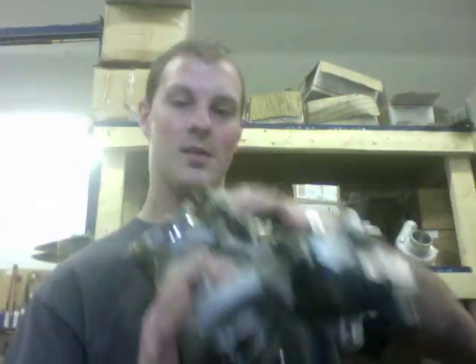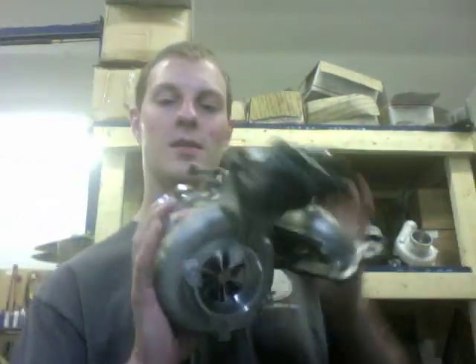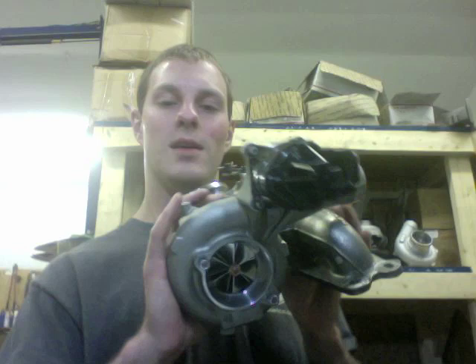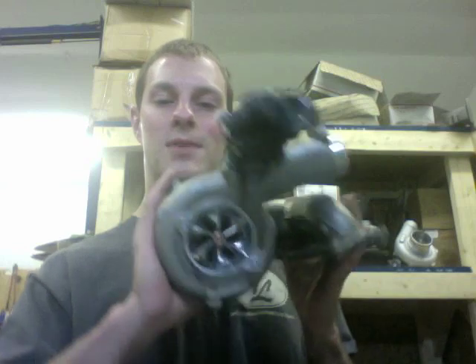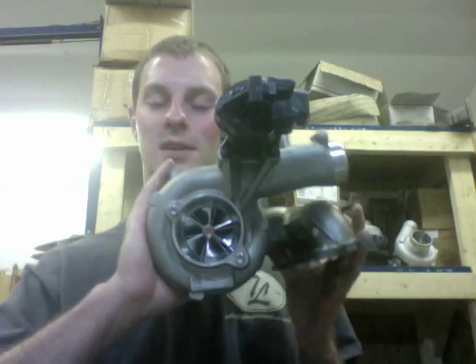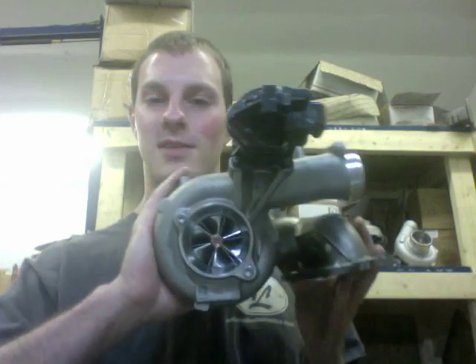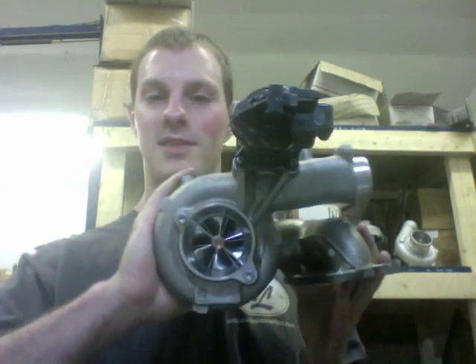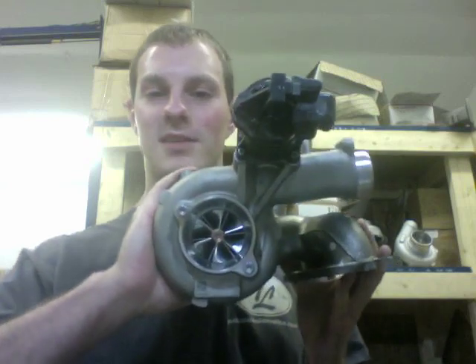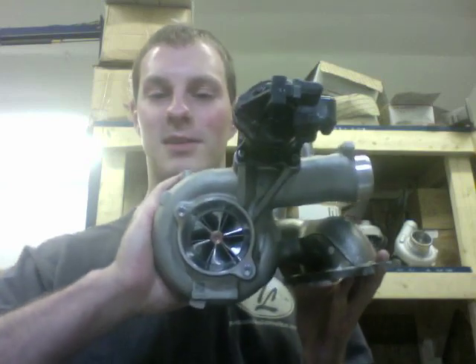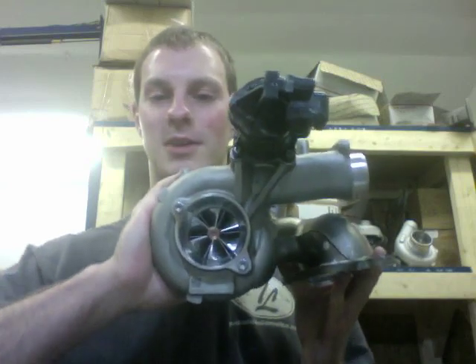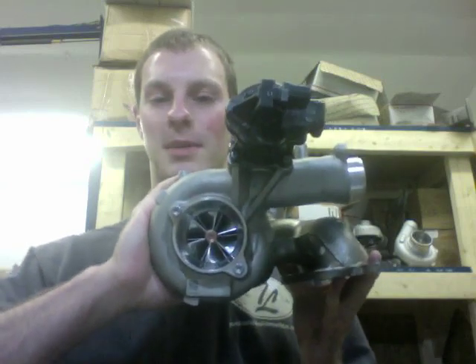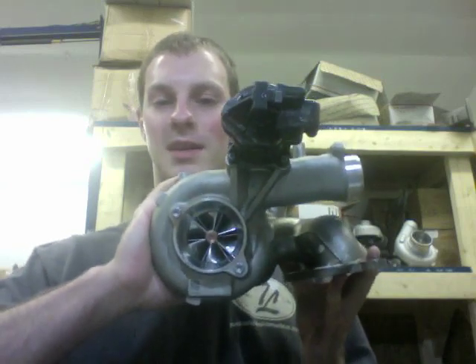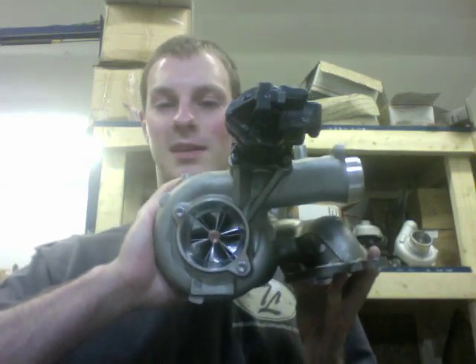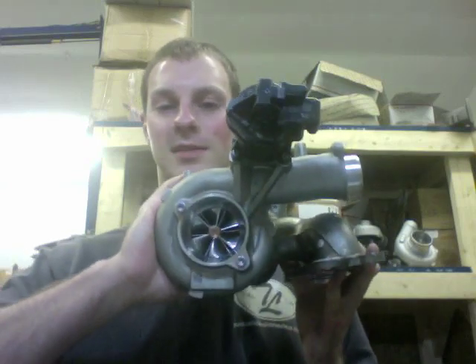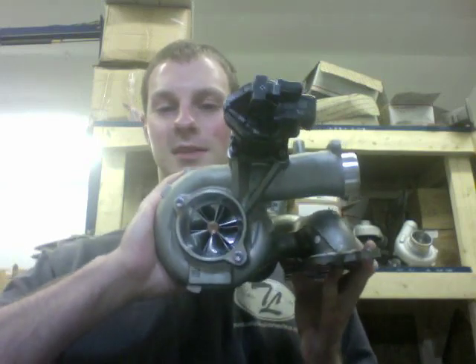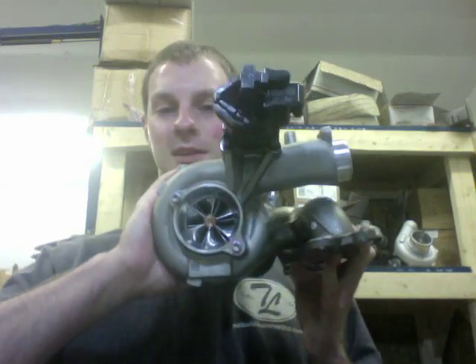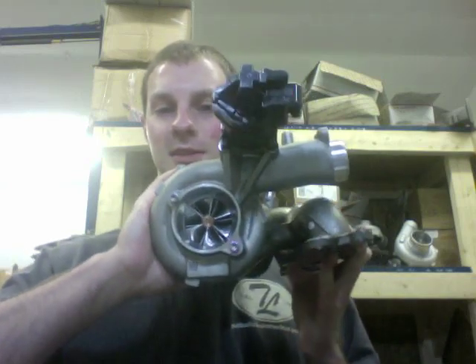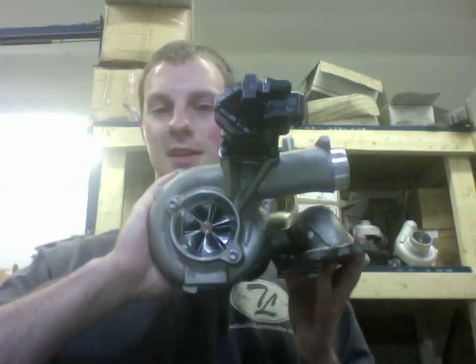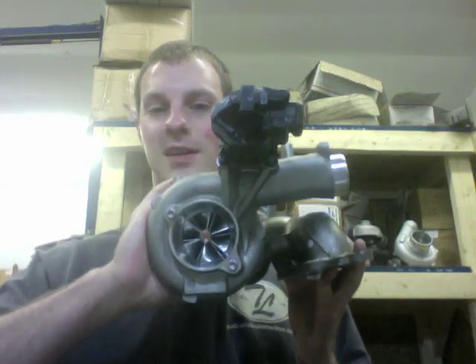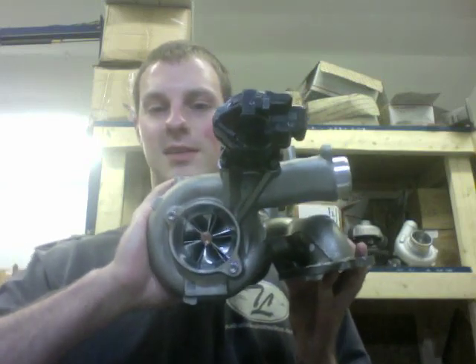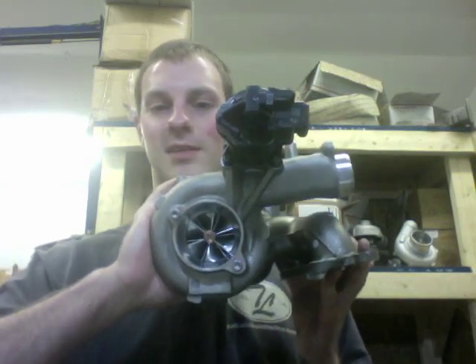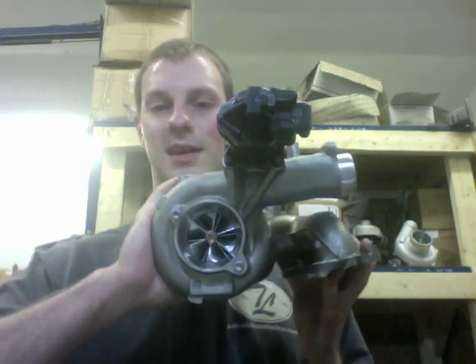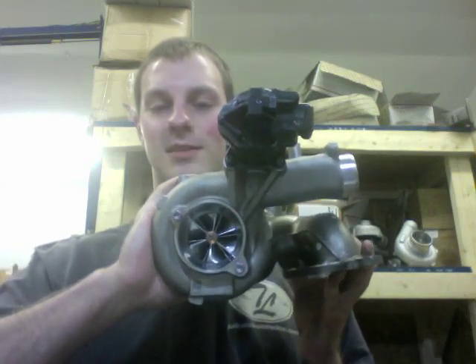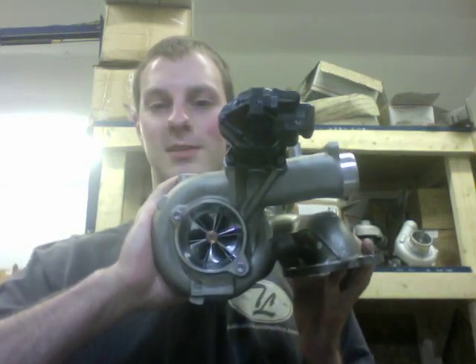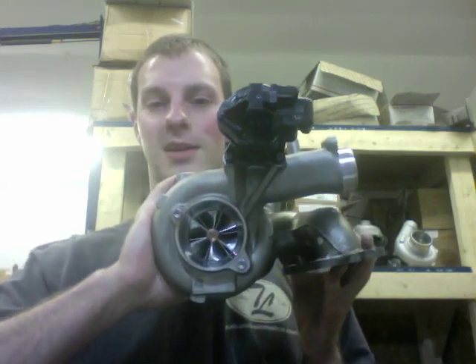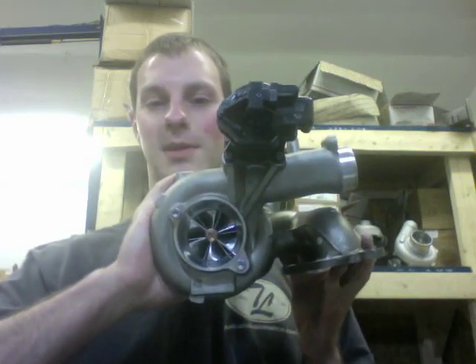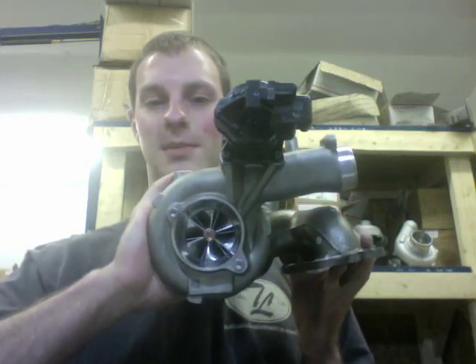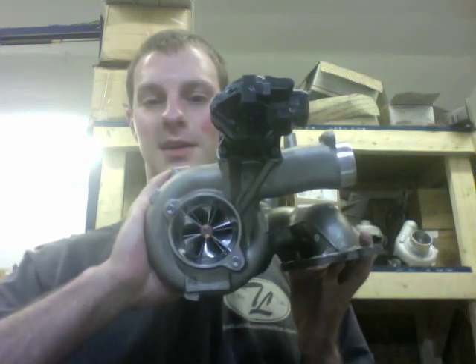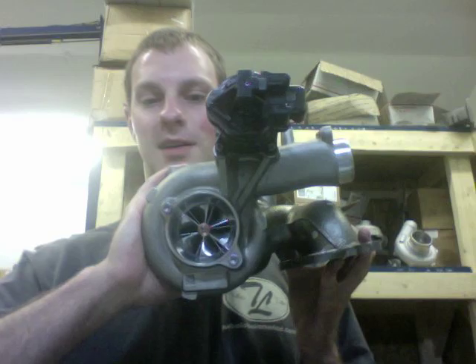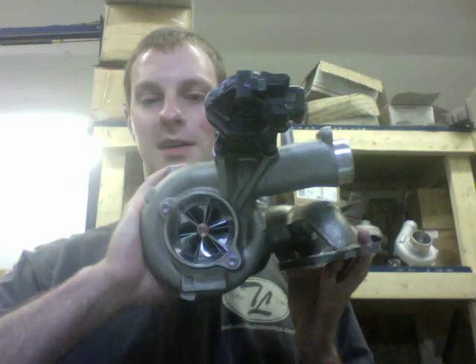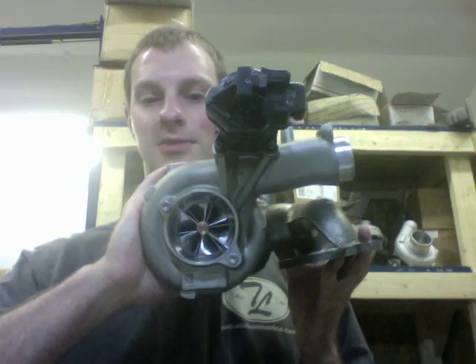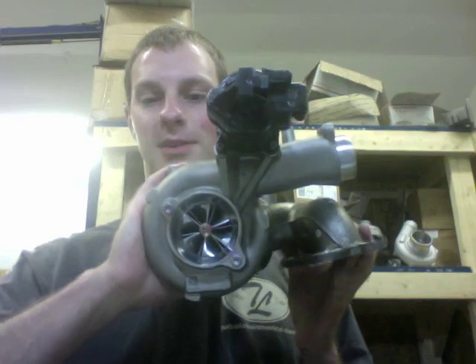If you're interested in a turbo upgrade like this, you can always contact us at turbolabamerica at gmail.